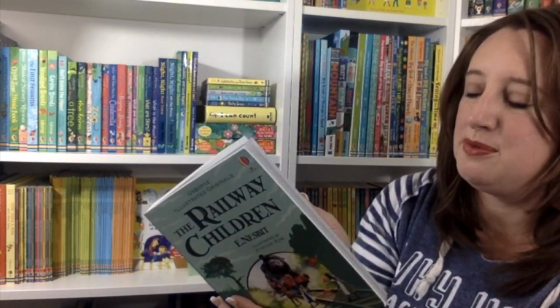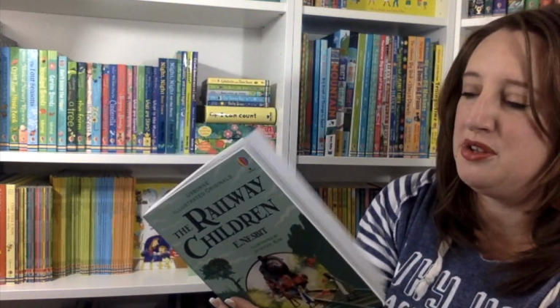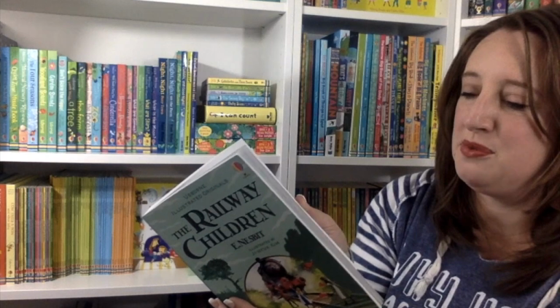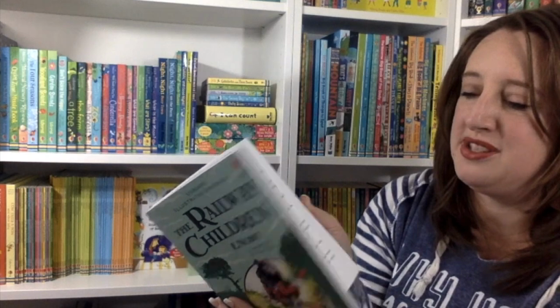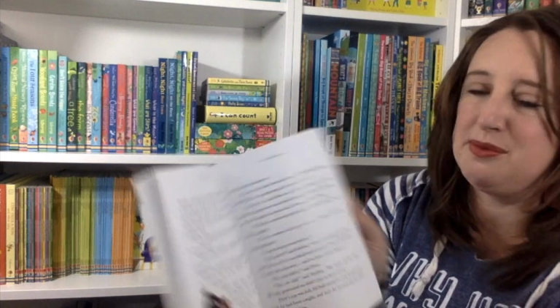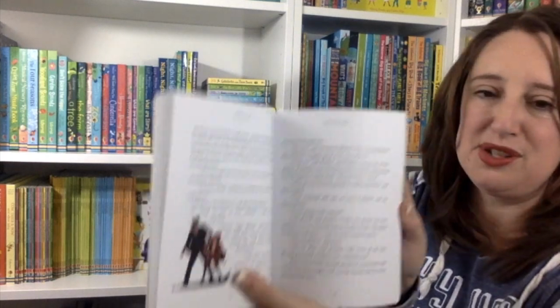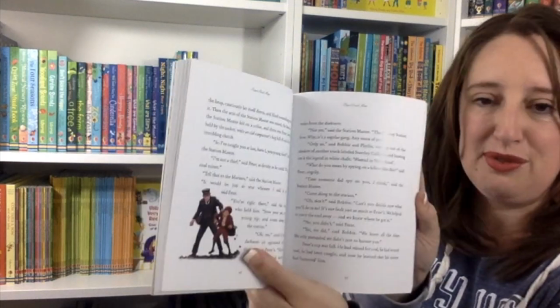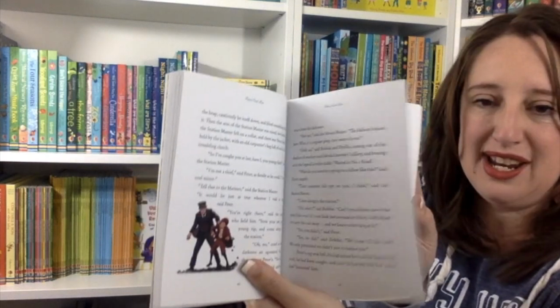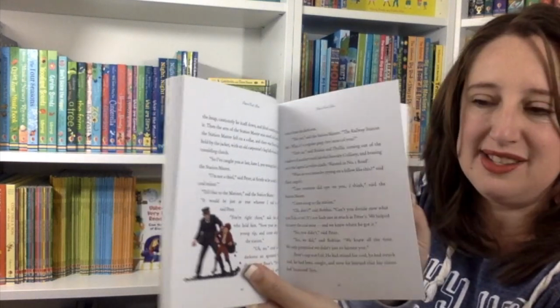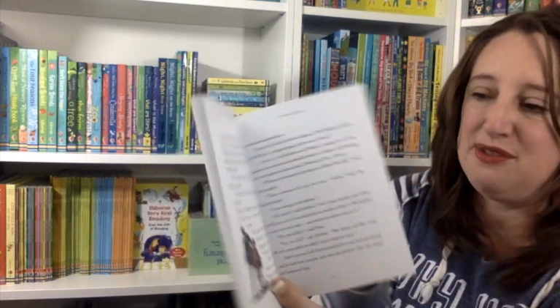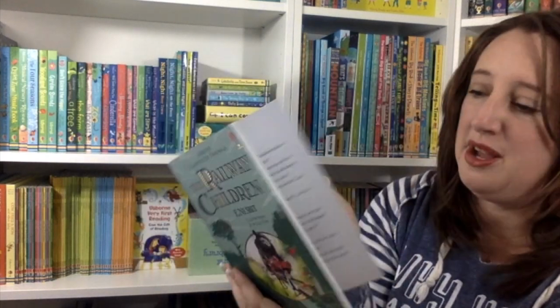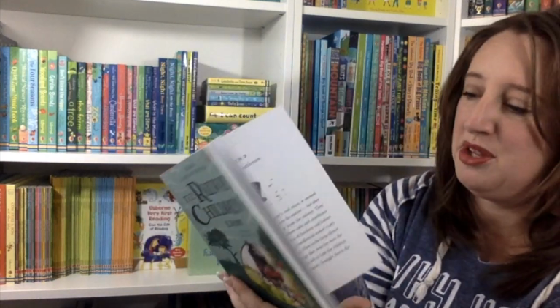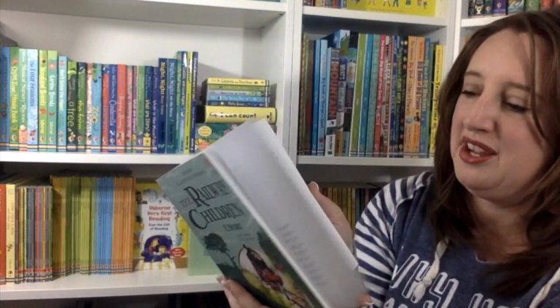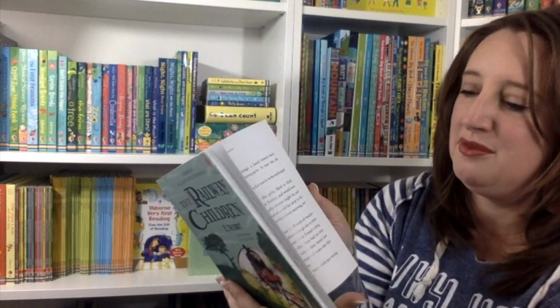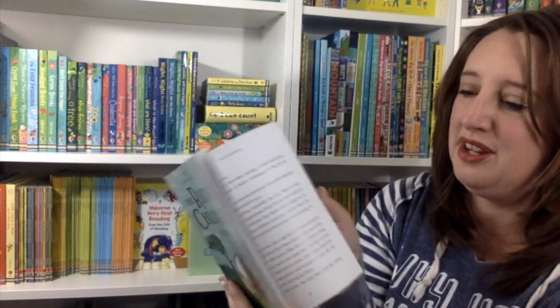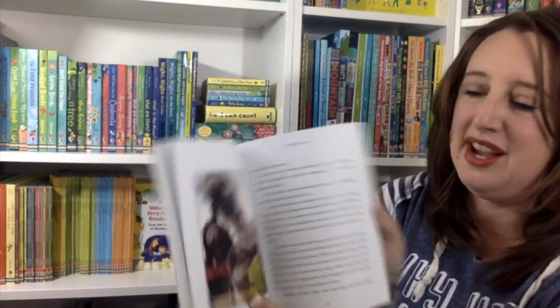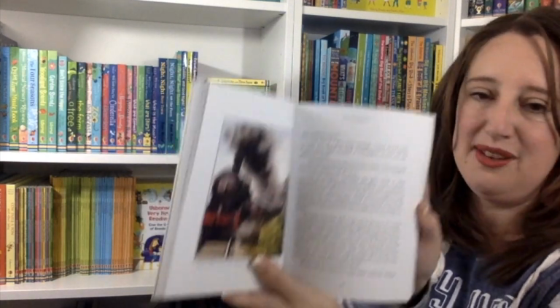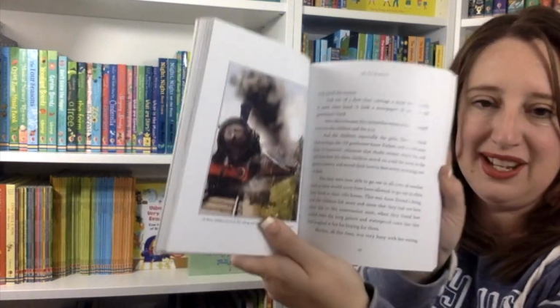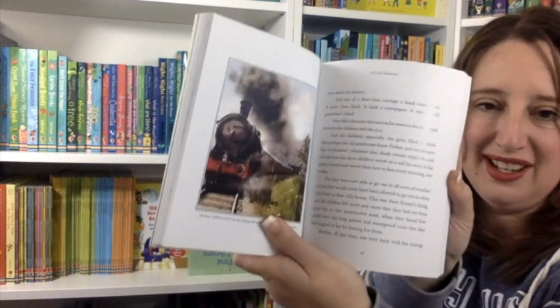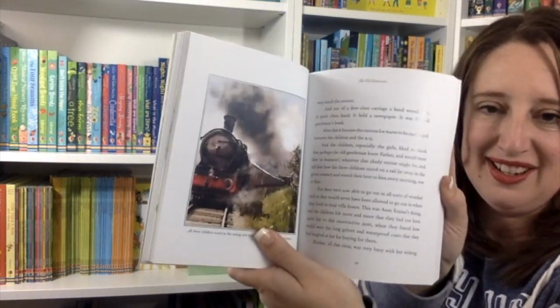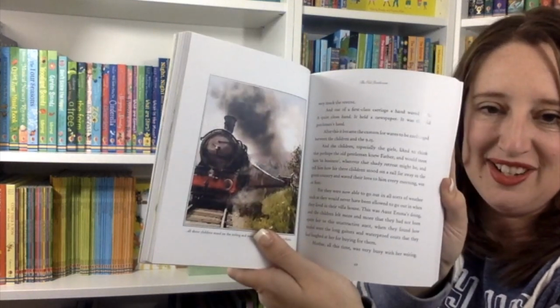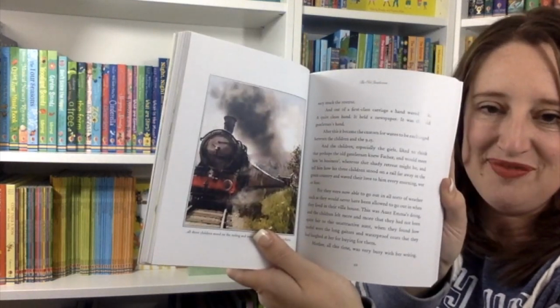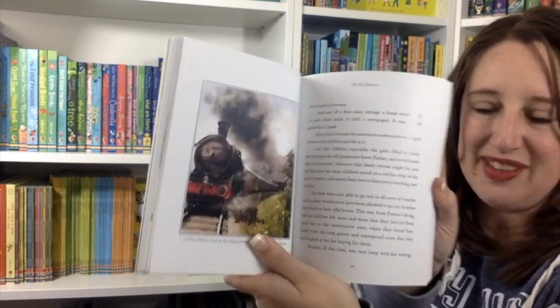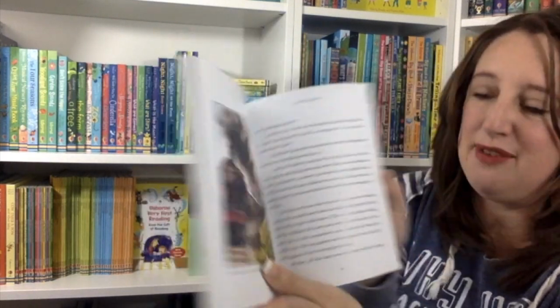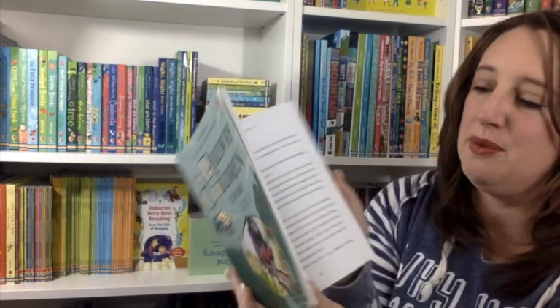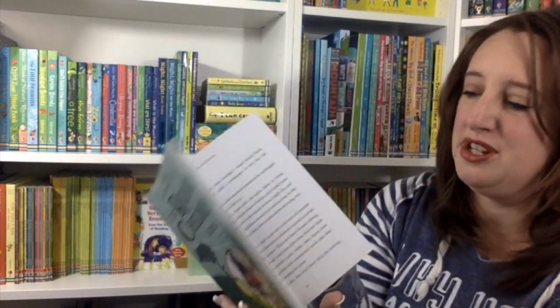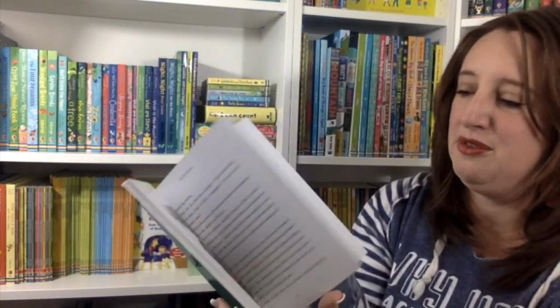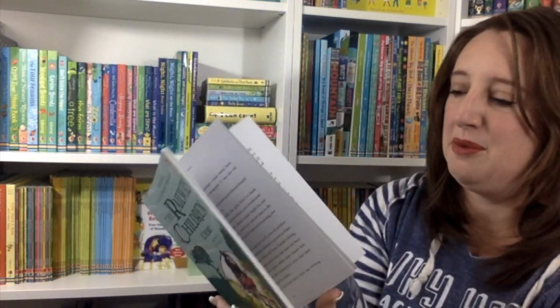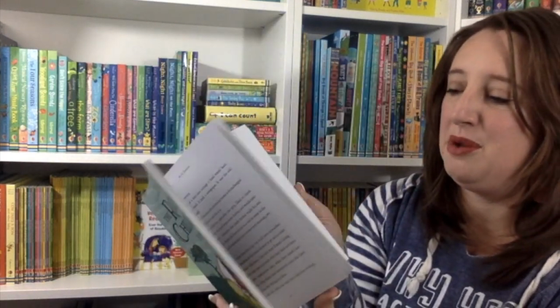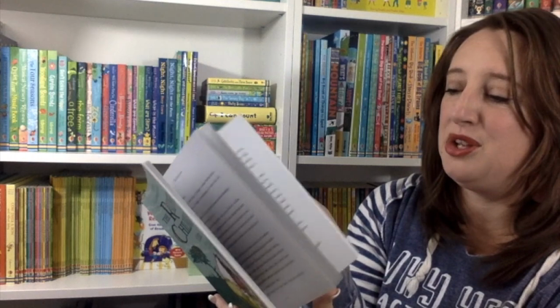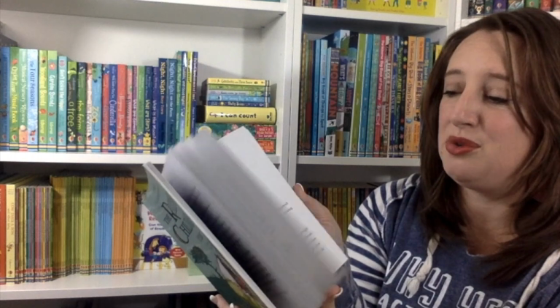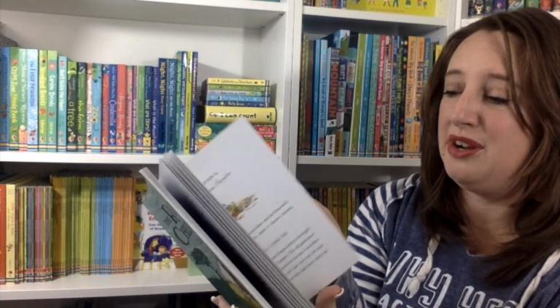The Railway Children is a beautiful, timeless story with absolutely beautiful illustrations. Your children will be enthralled by the story — this is one that works great as a family read-aloud, and everyone in your family will enjoy it regardless of age.